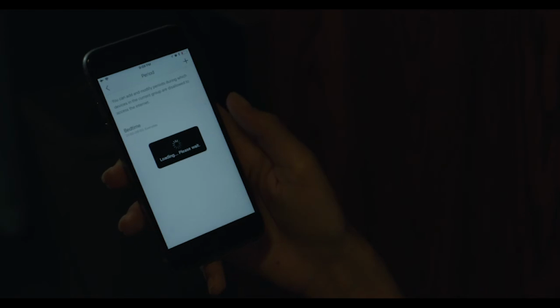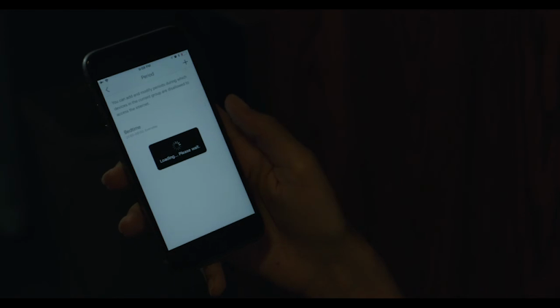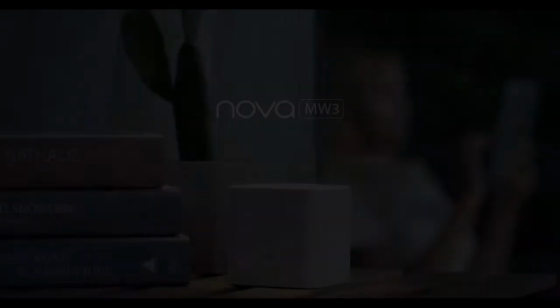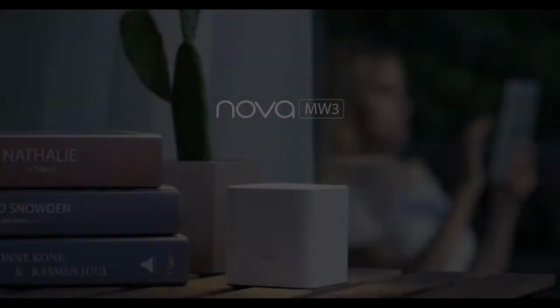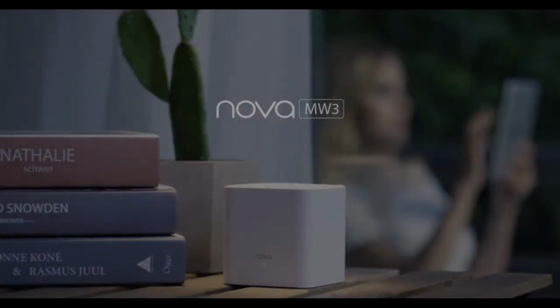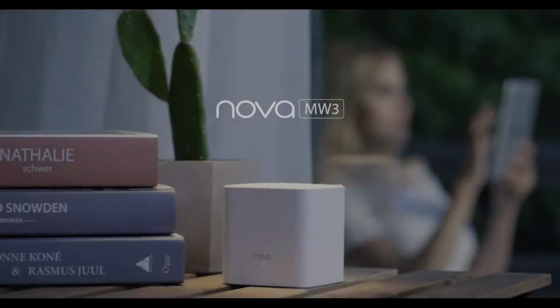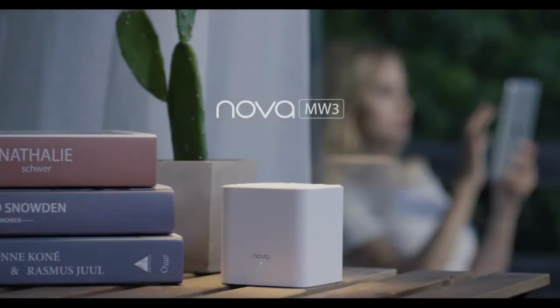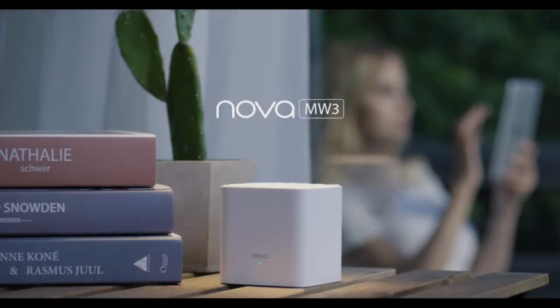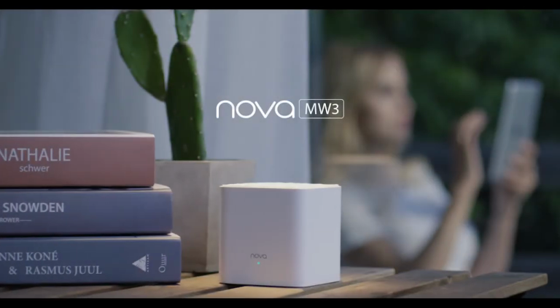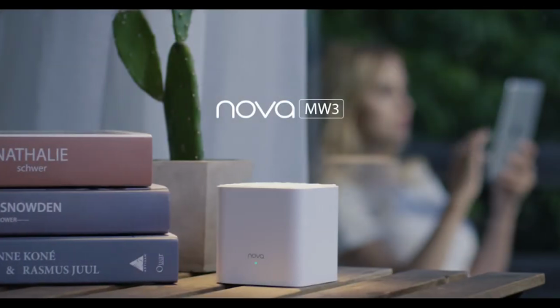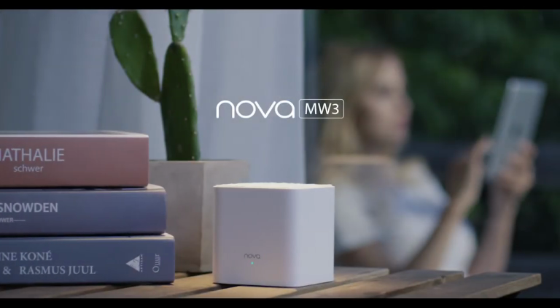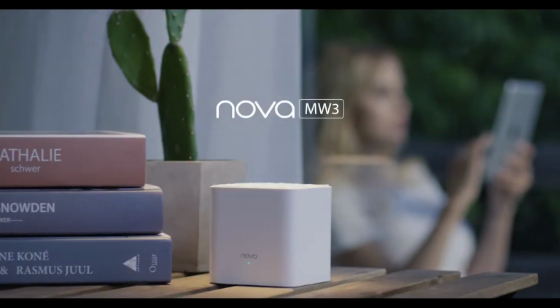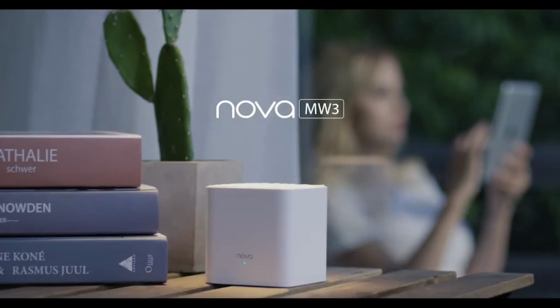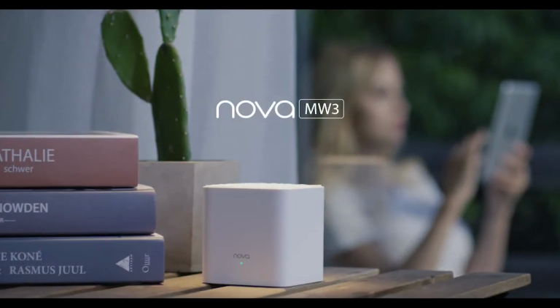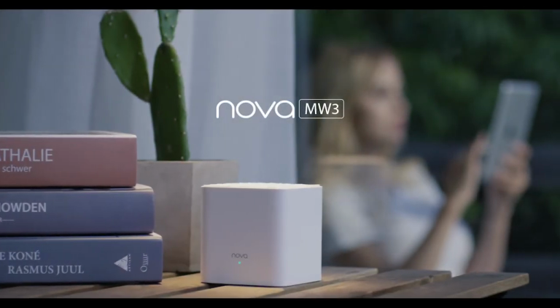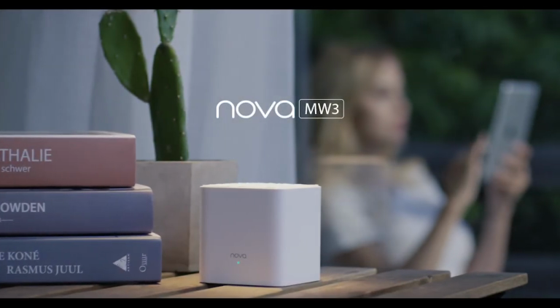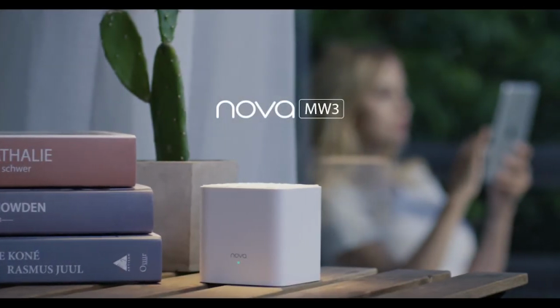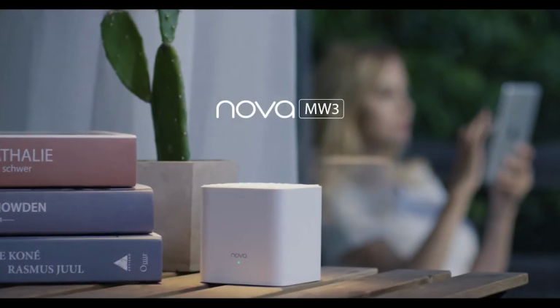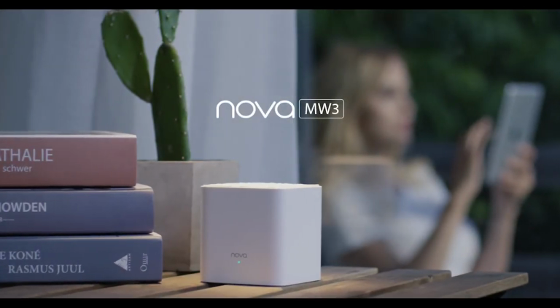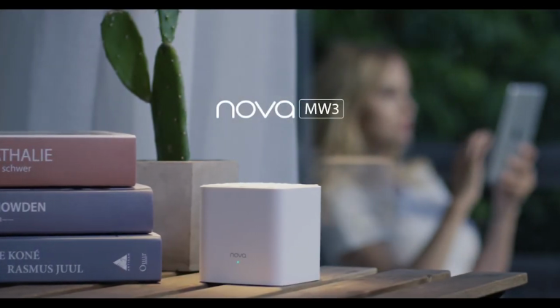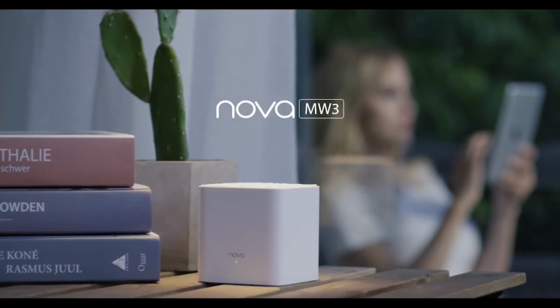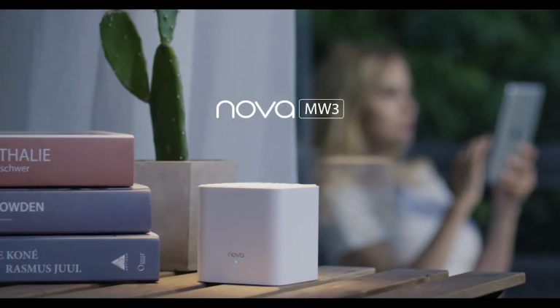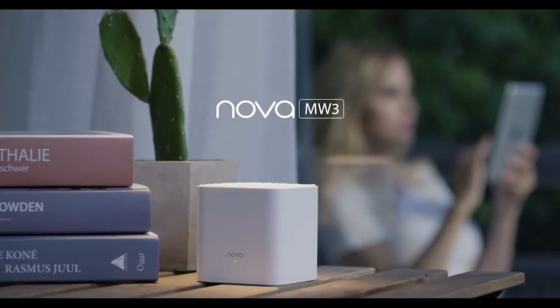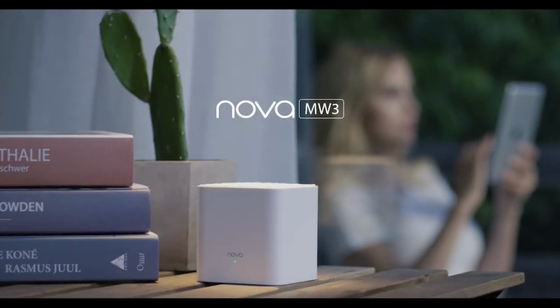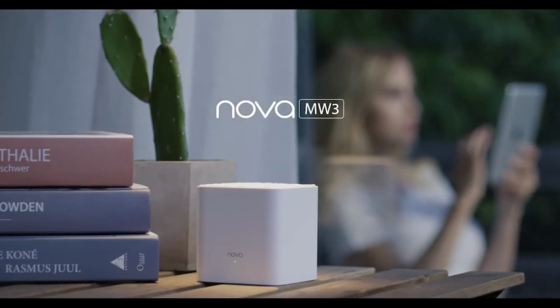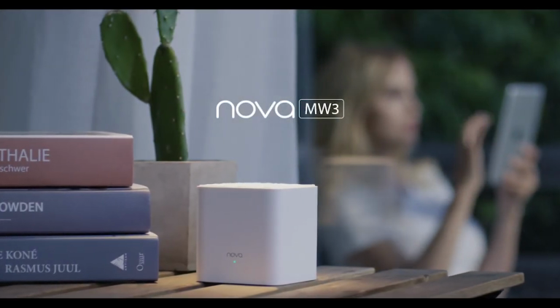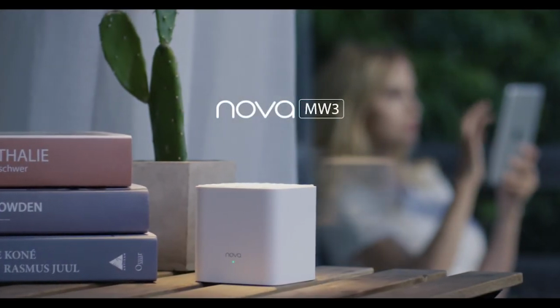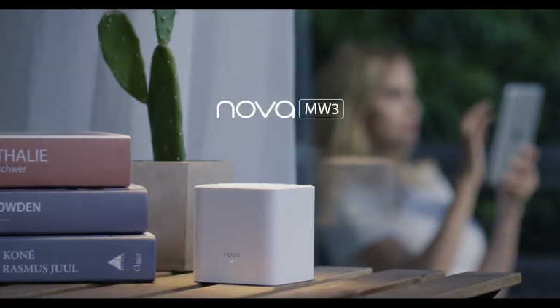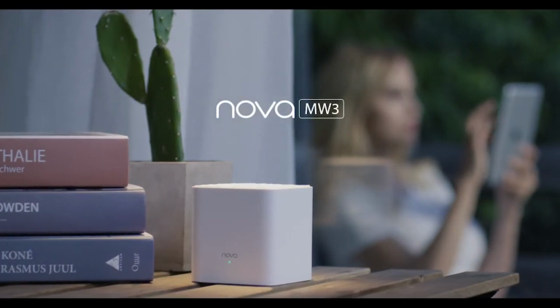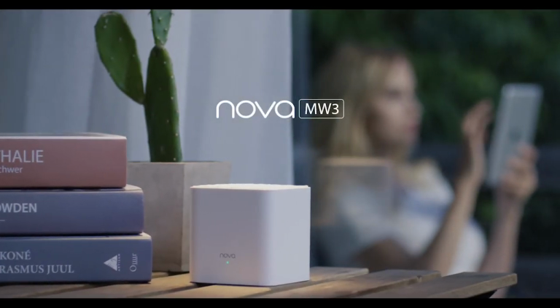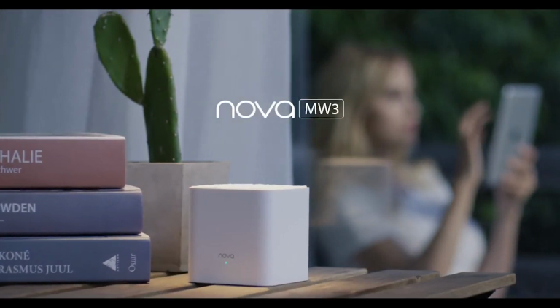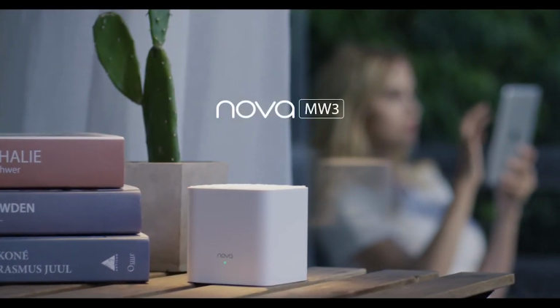The MW3 — the best value whole home mesh Wi-Fi system.